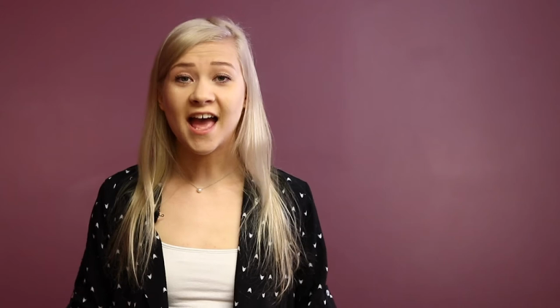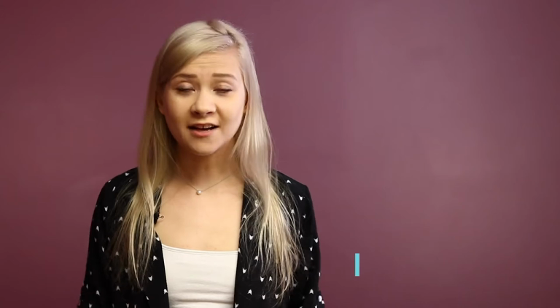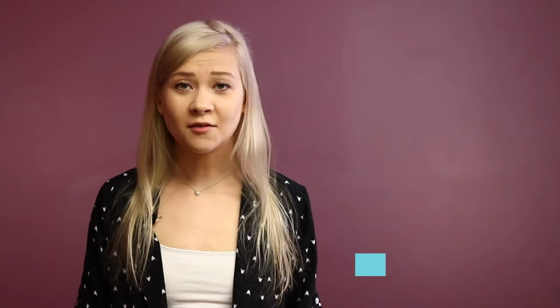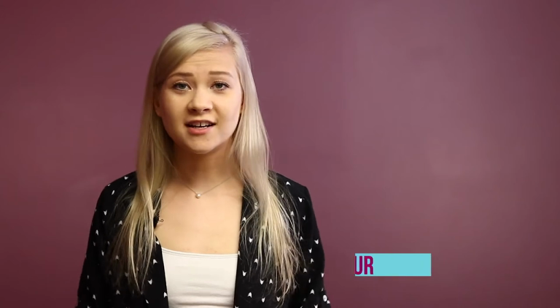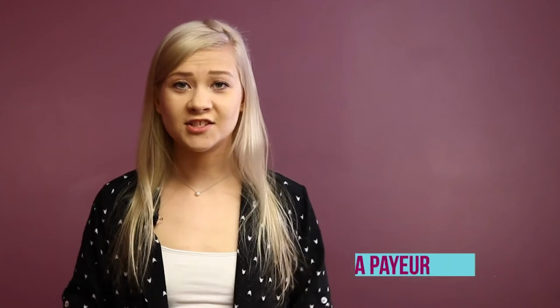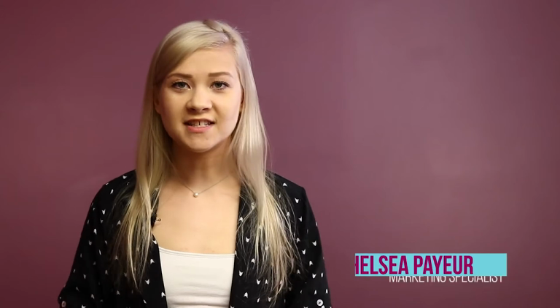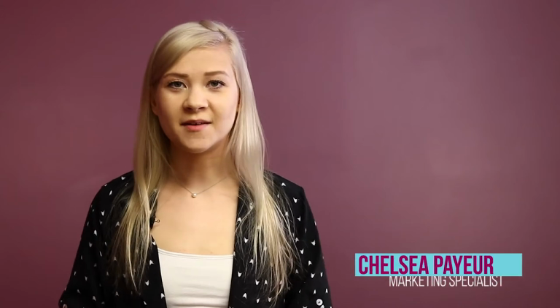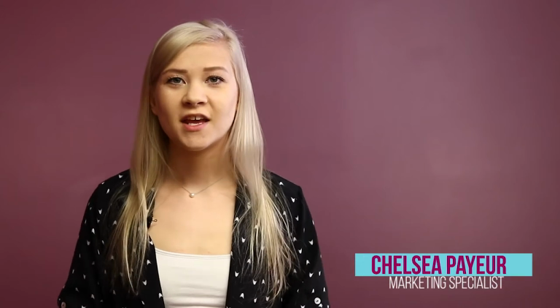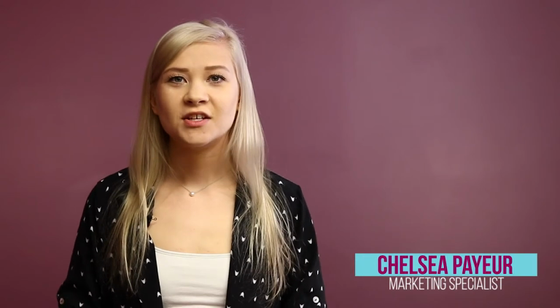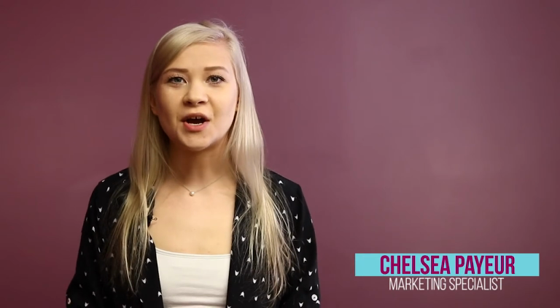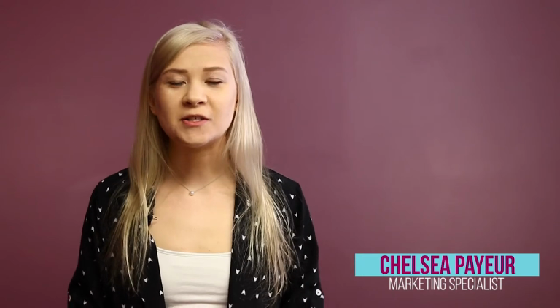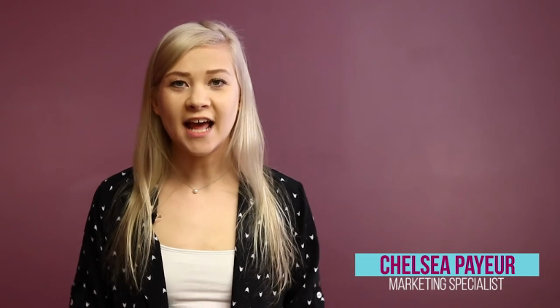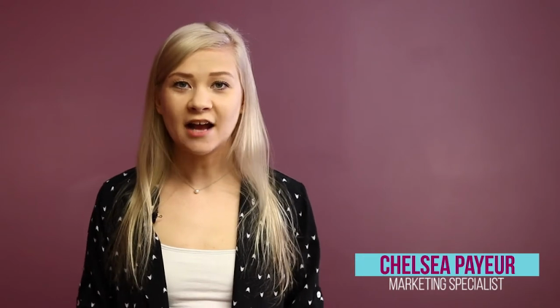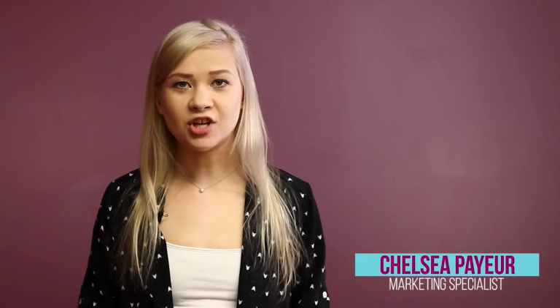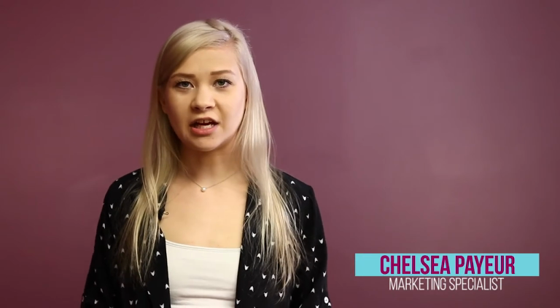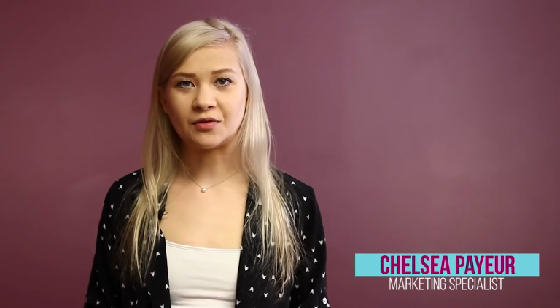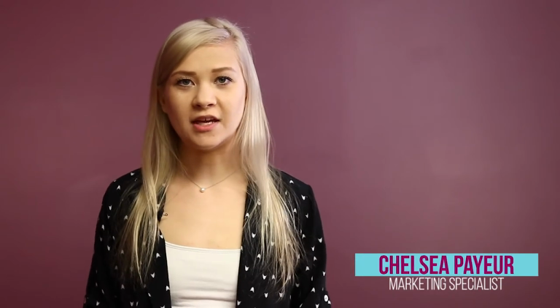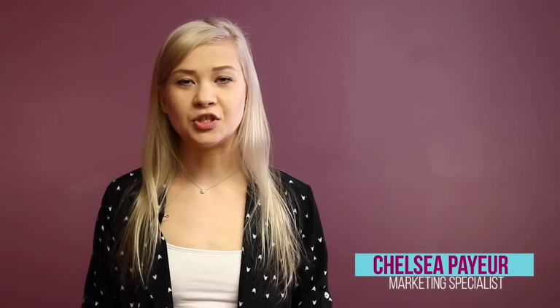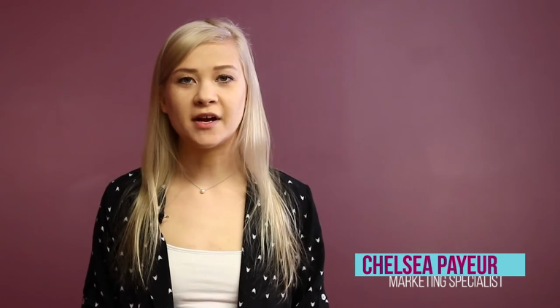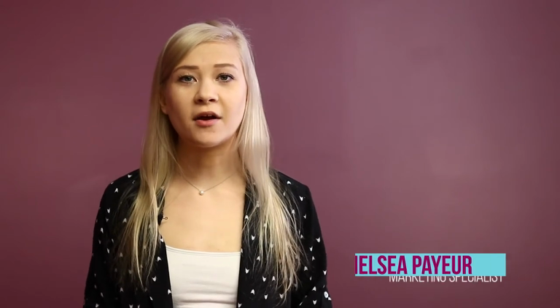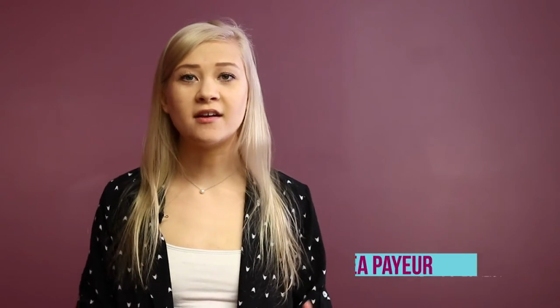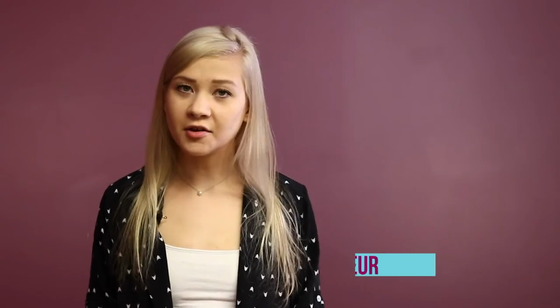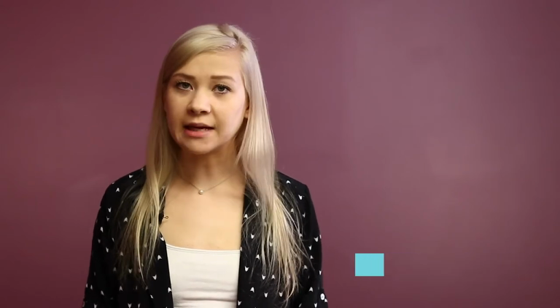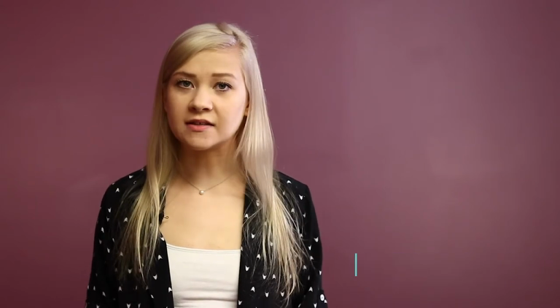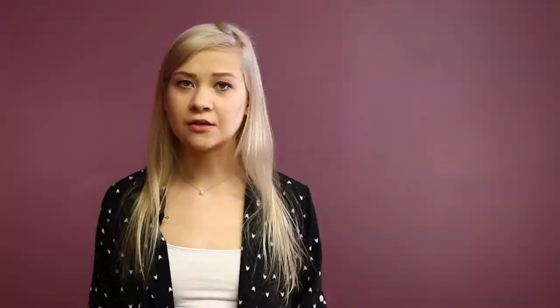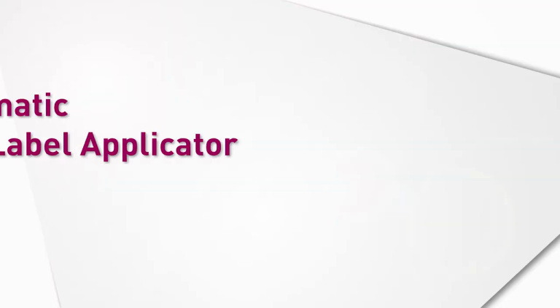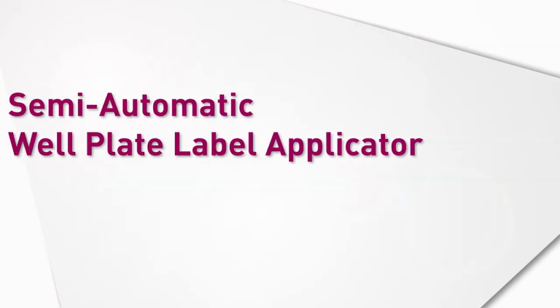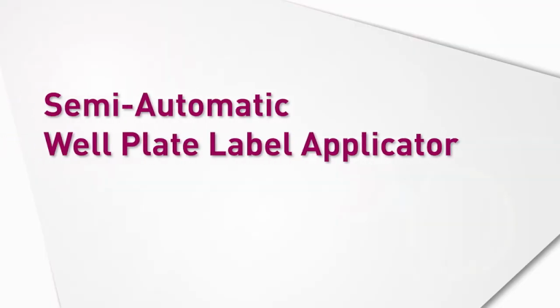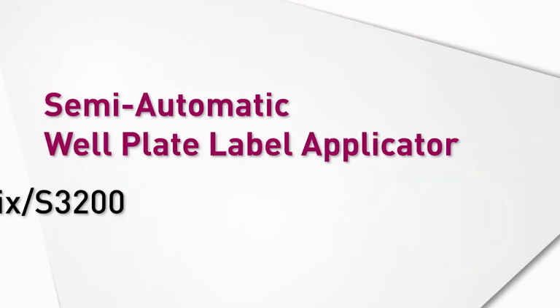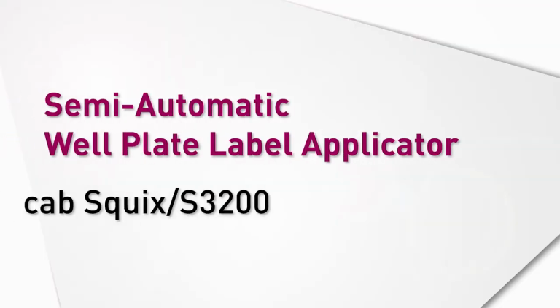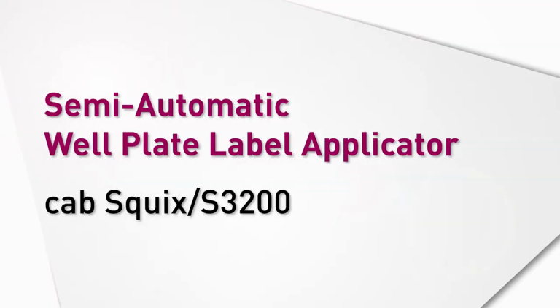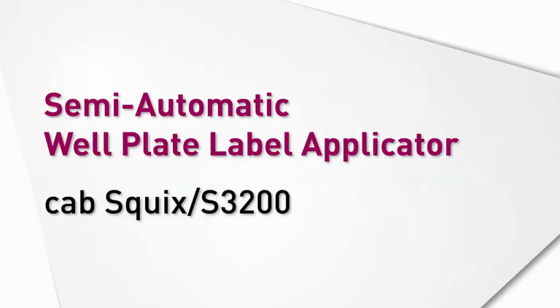Hey everyone, it's Chelsea. So today I have John here with me to talk about another labeling solution for the lab environment.